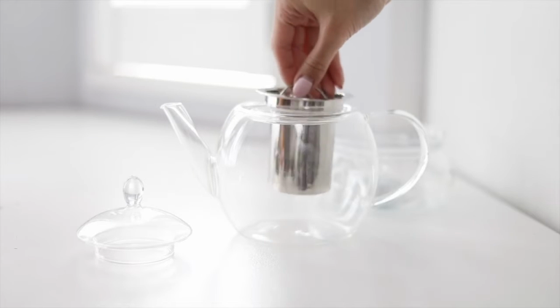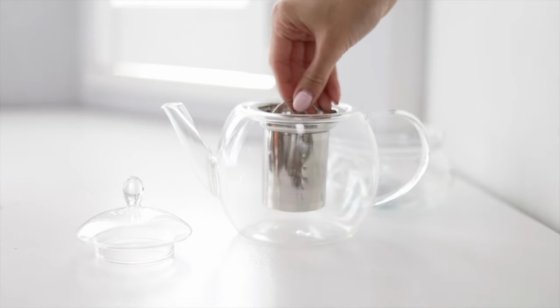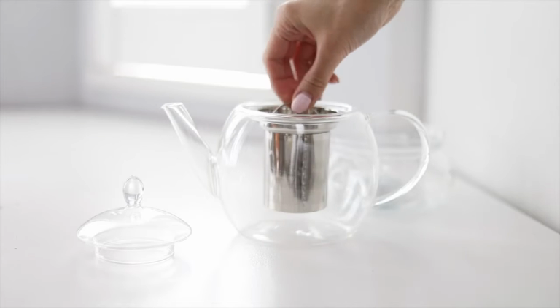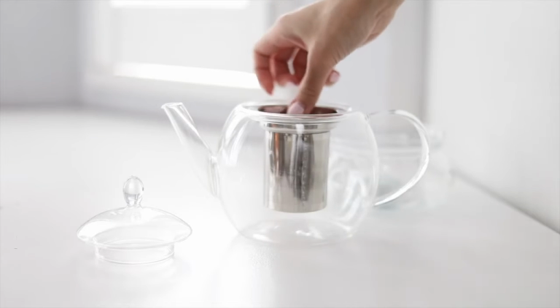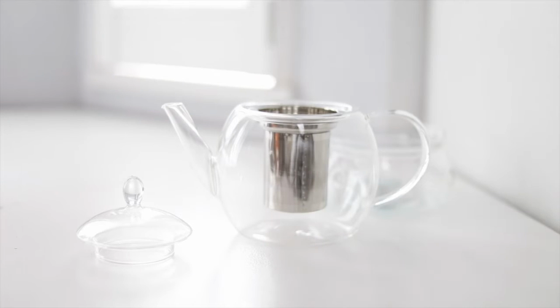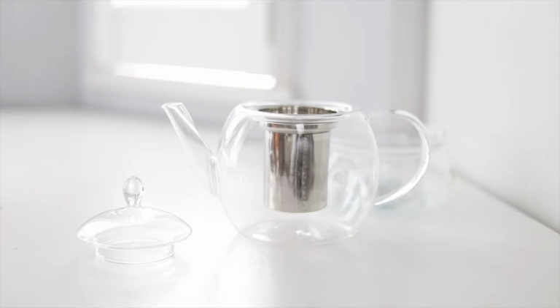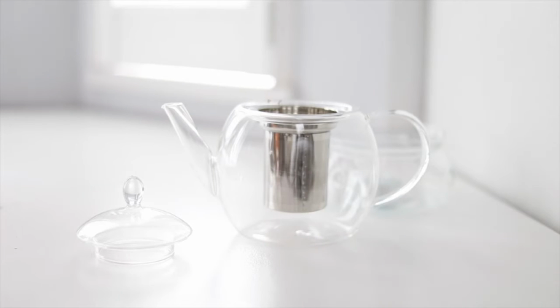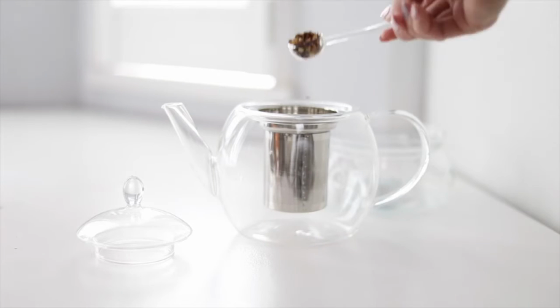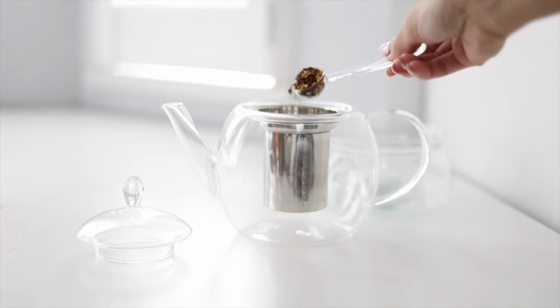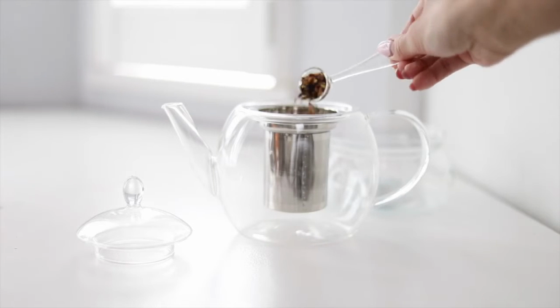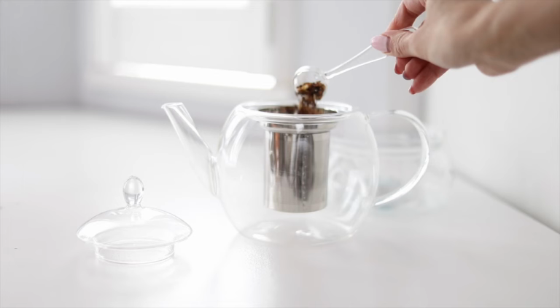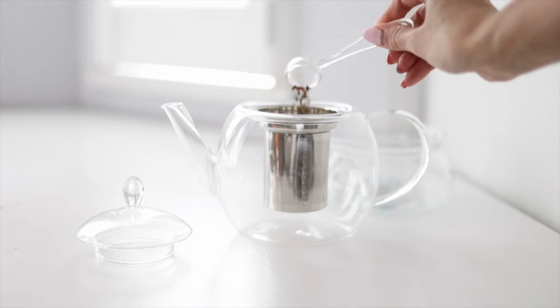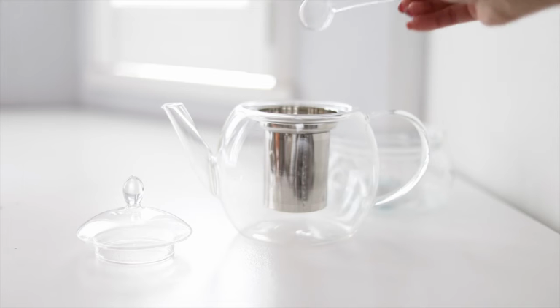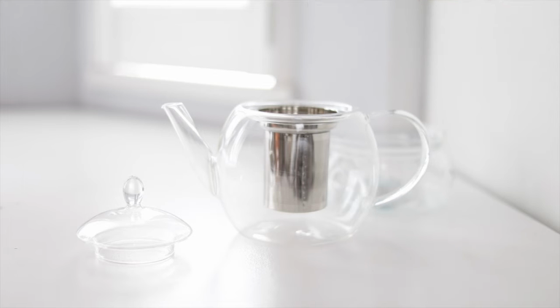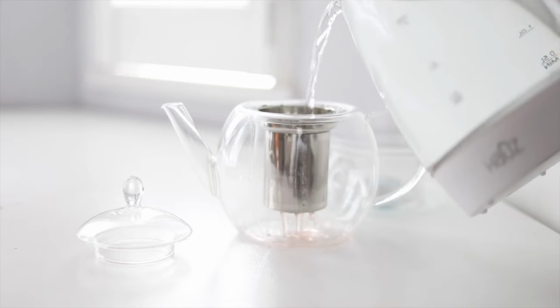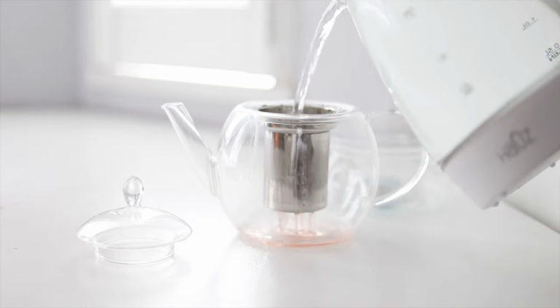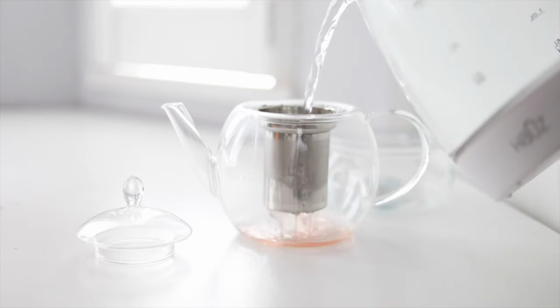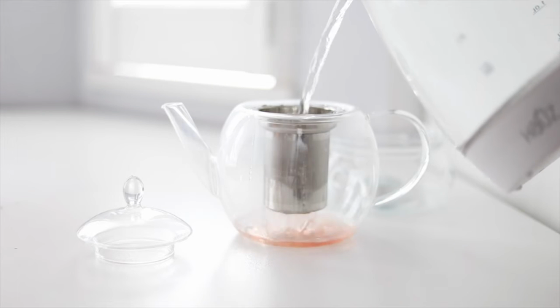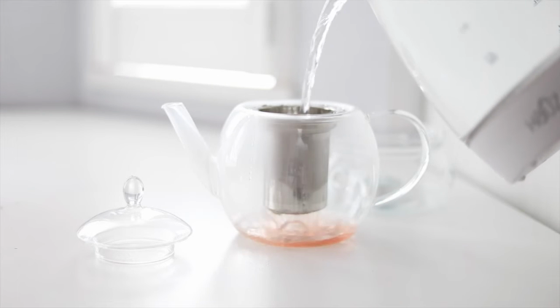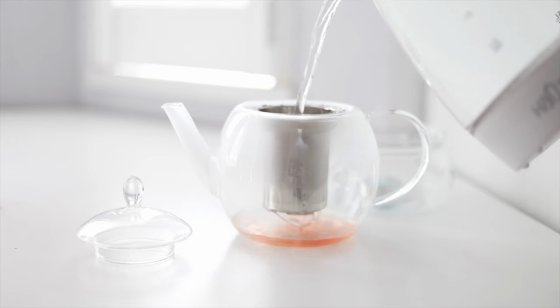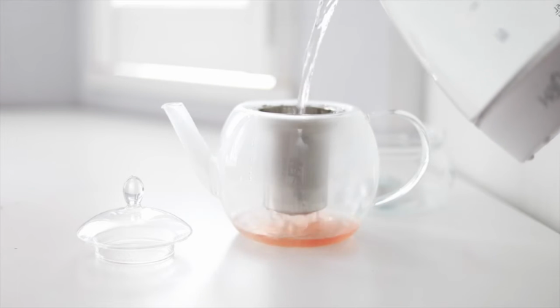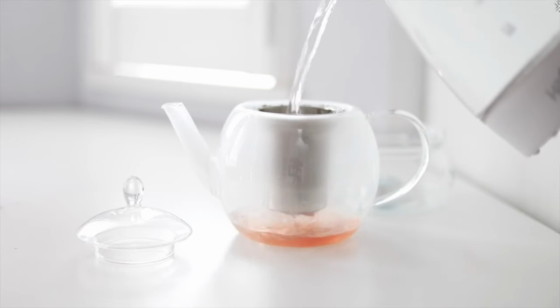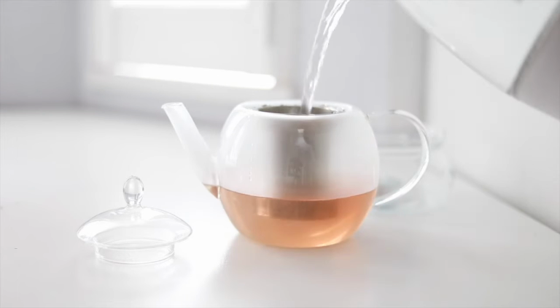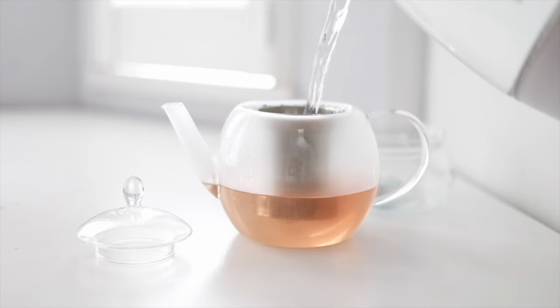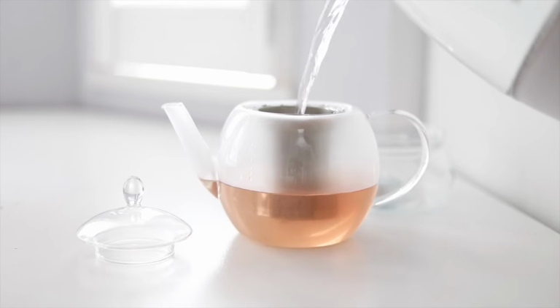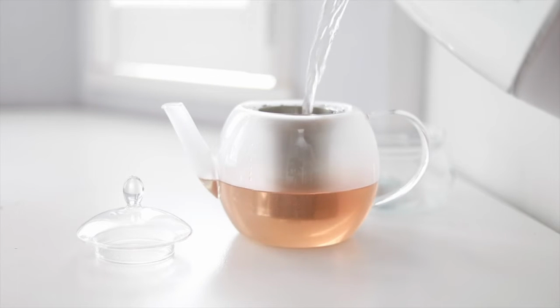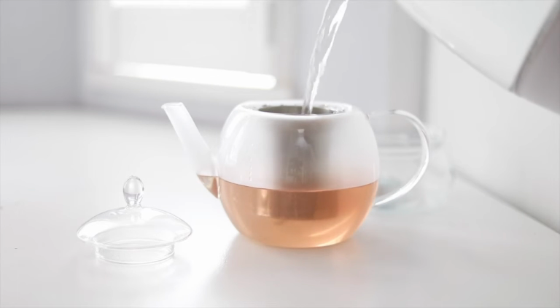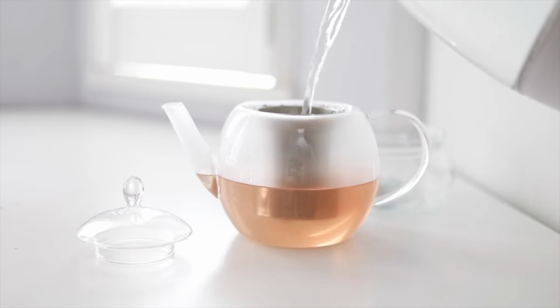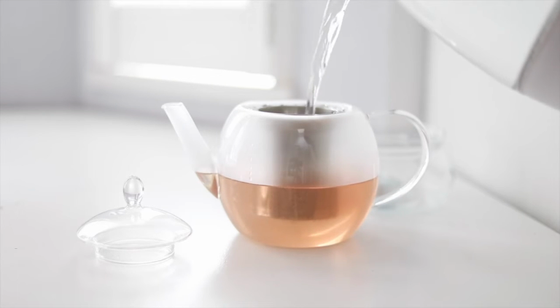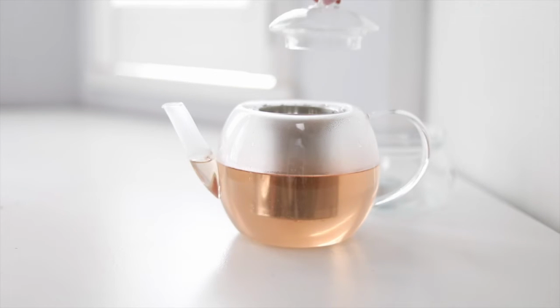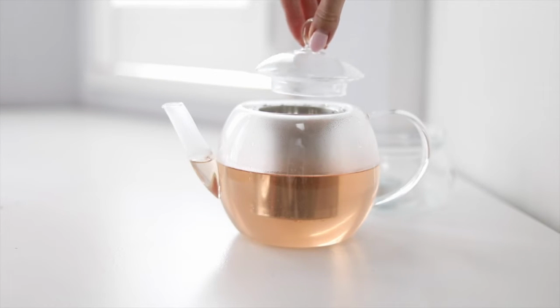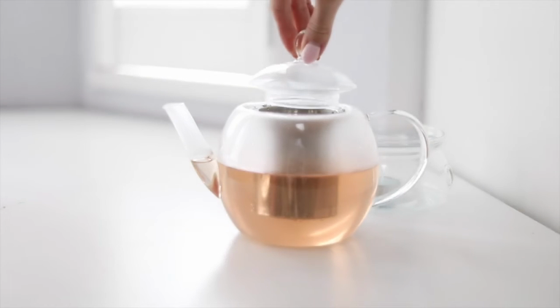Steep tea three ways. First, by putting loose leaf tea in the infuser, pour in hot water and steep for 1-5 minutes.